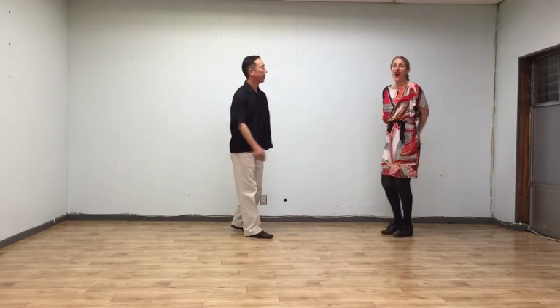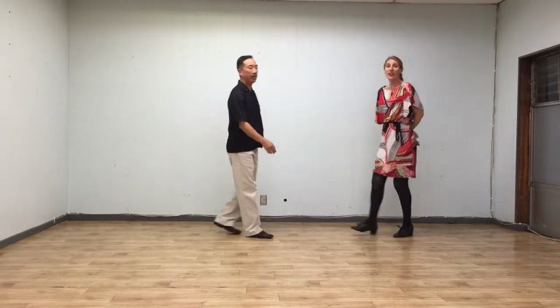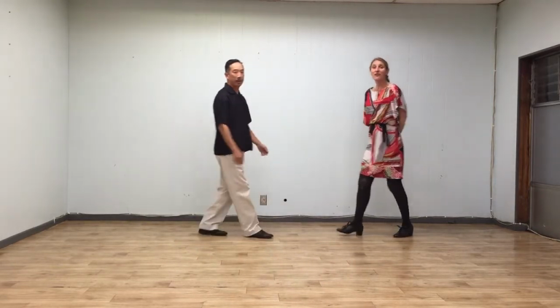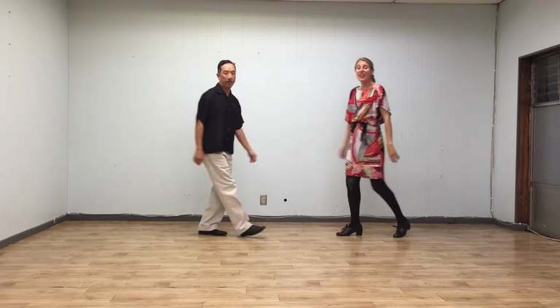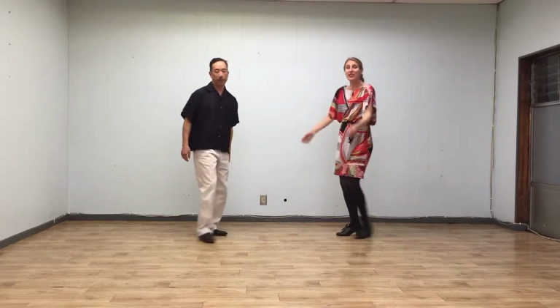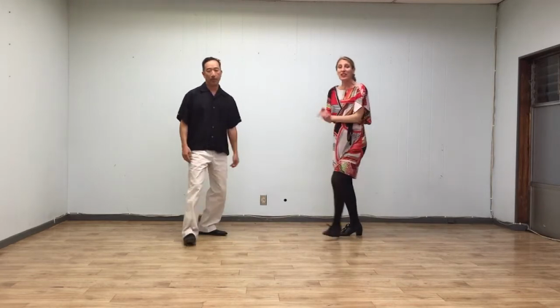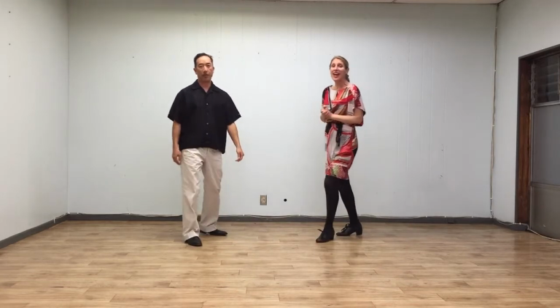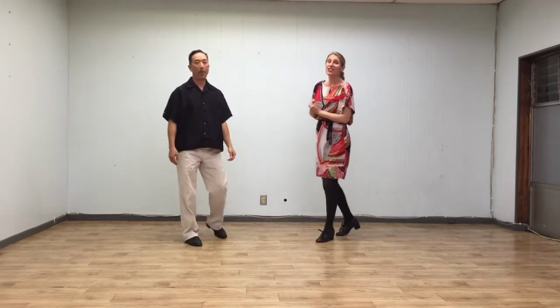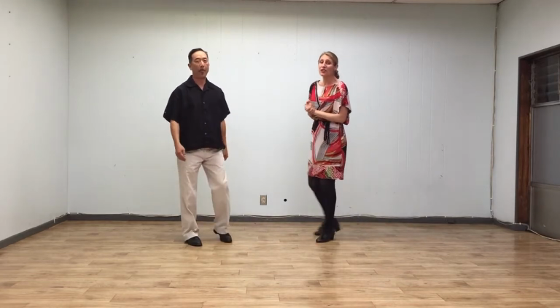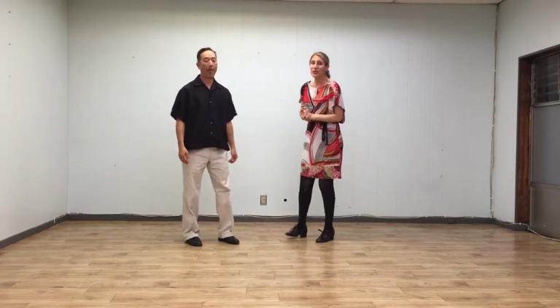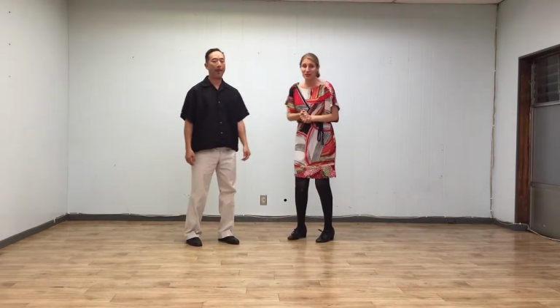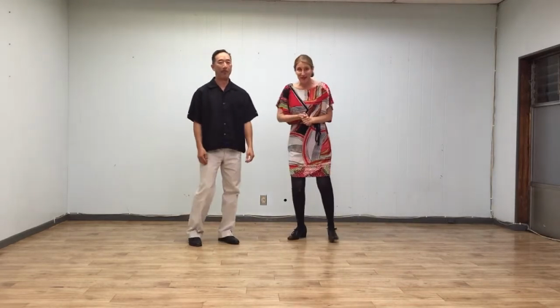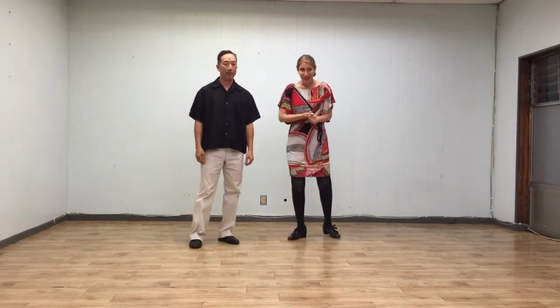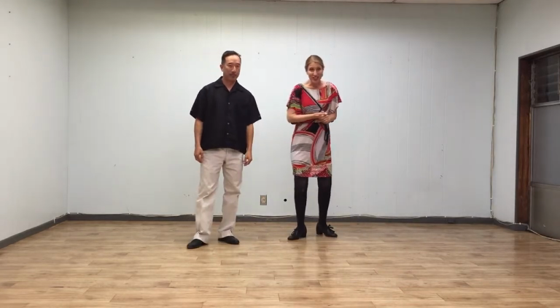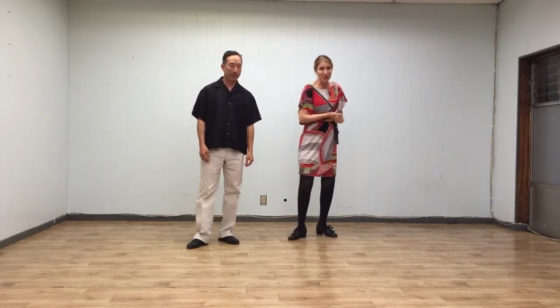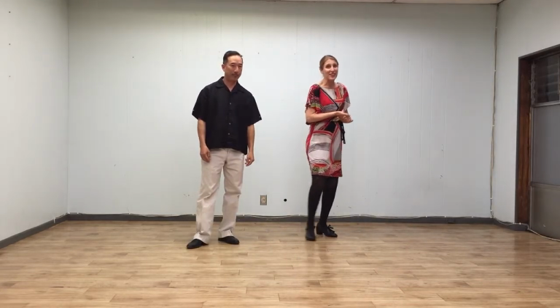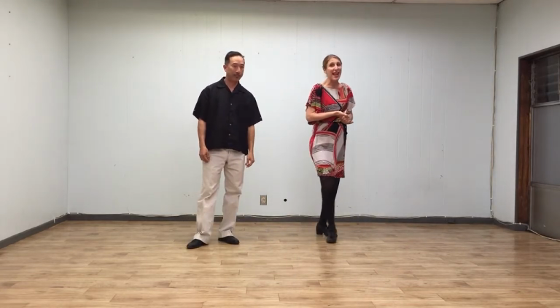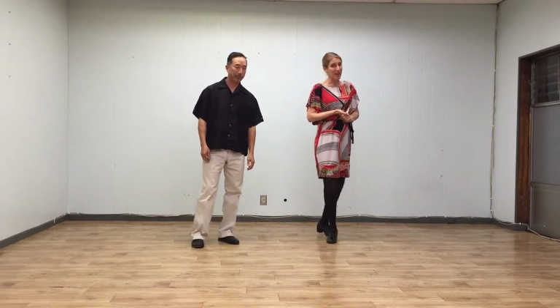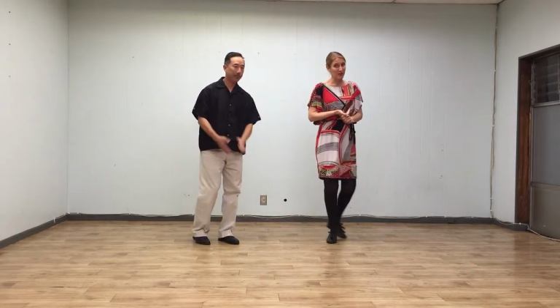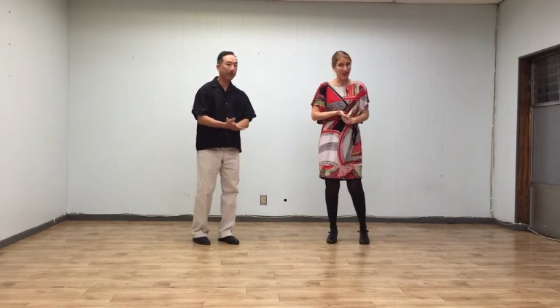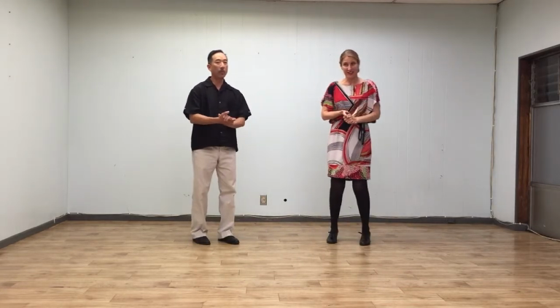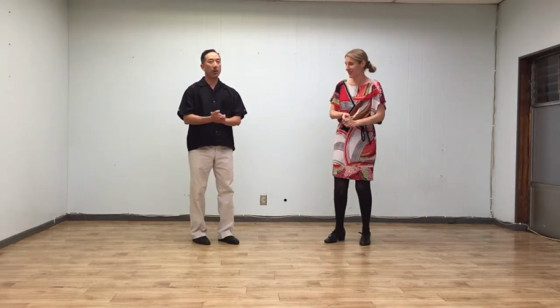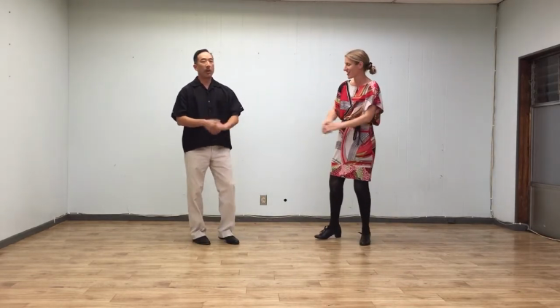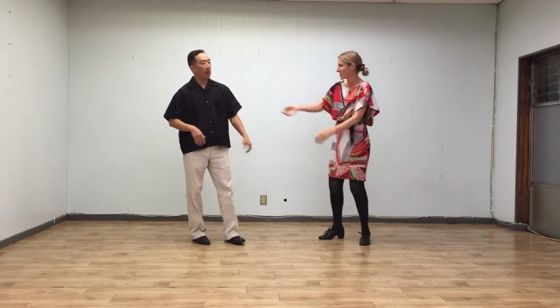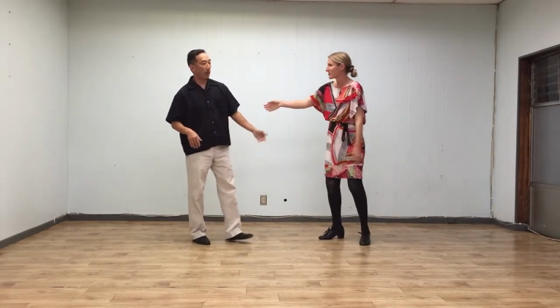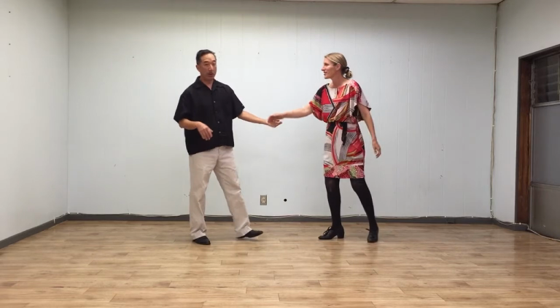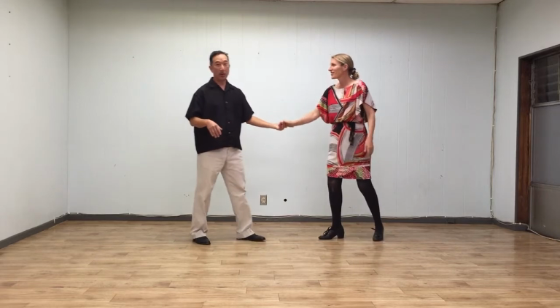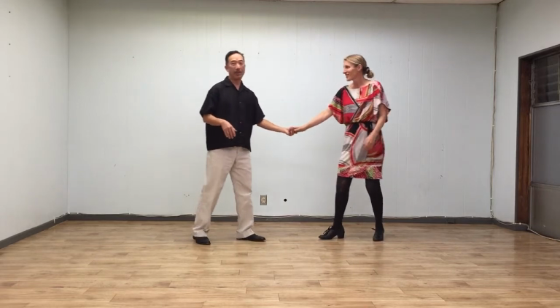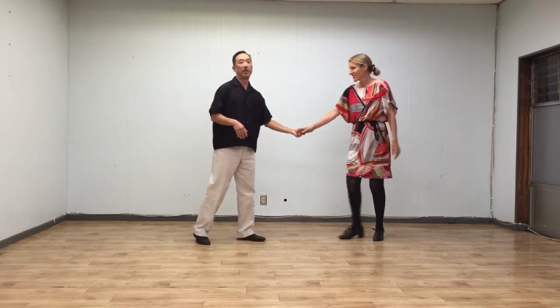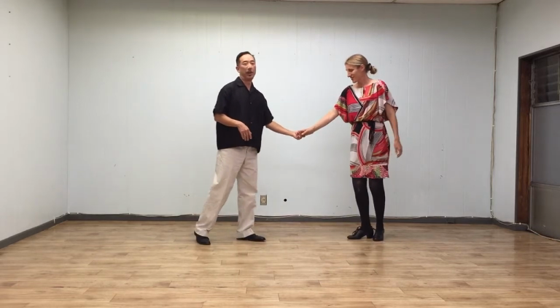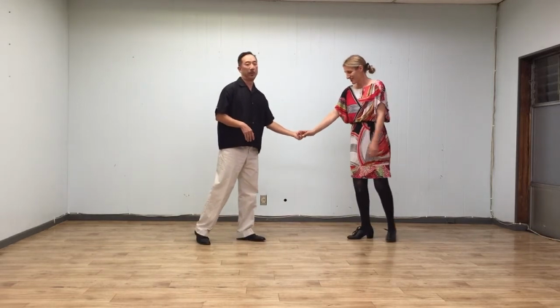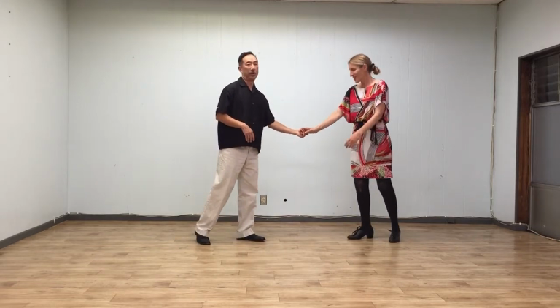Alright, and finally we added another twist around variation with a hammerlock. So we're going to swing it out into two hands first.